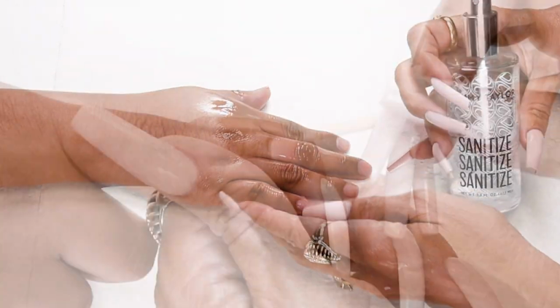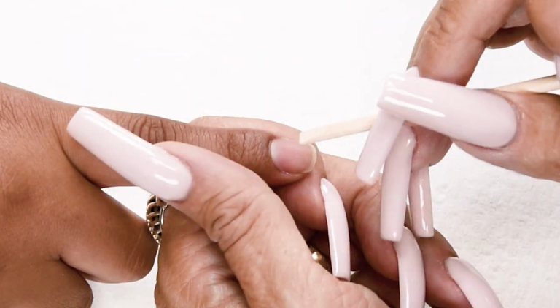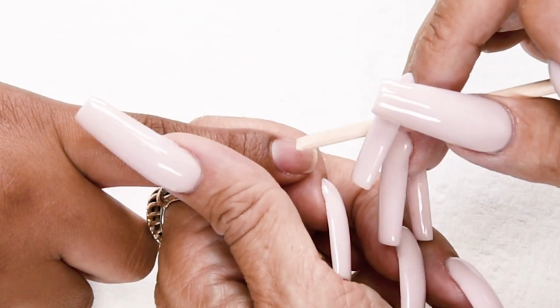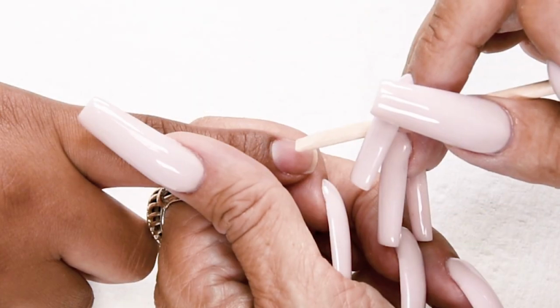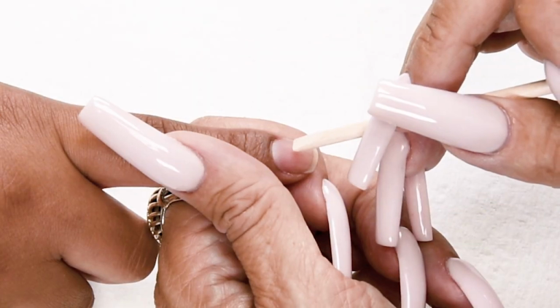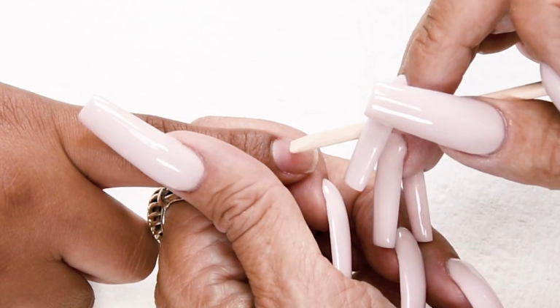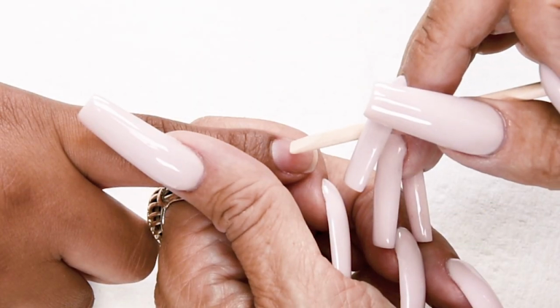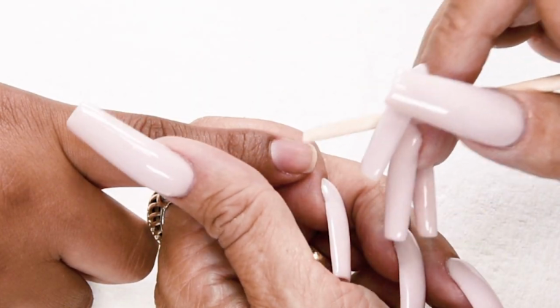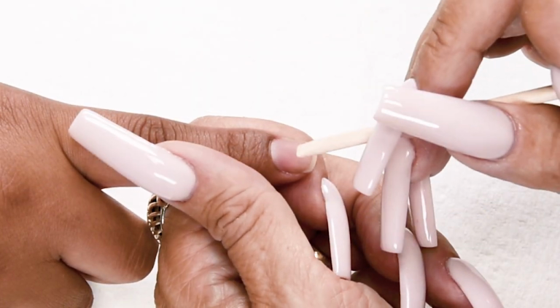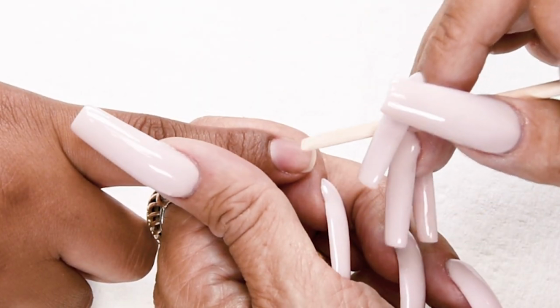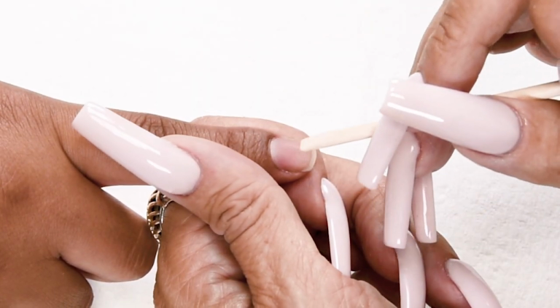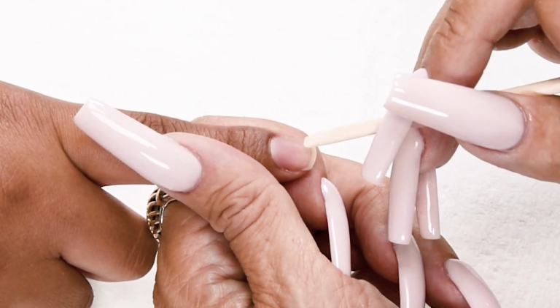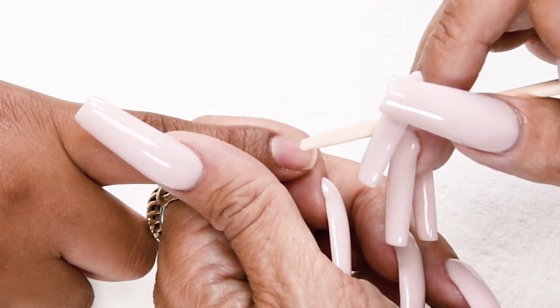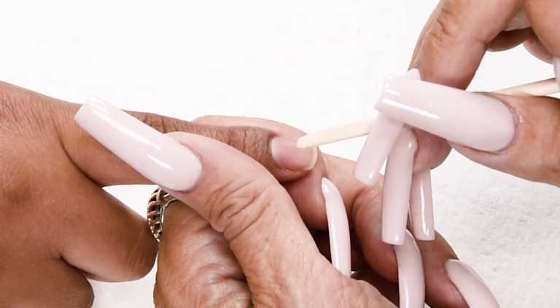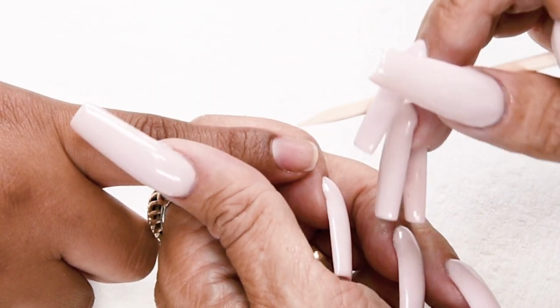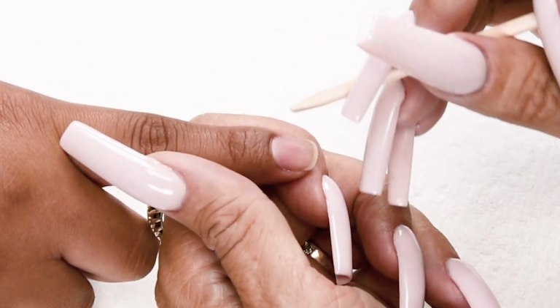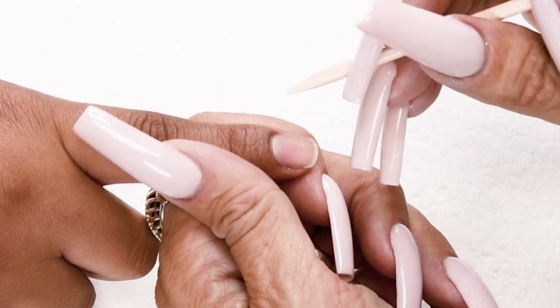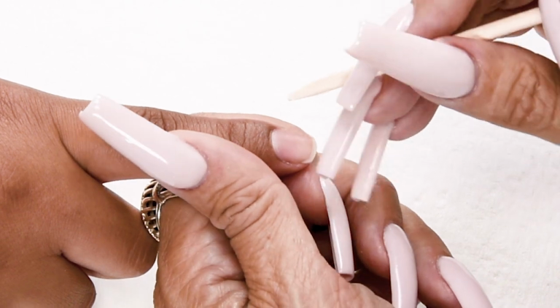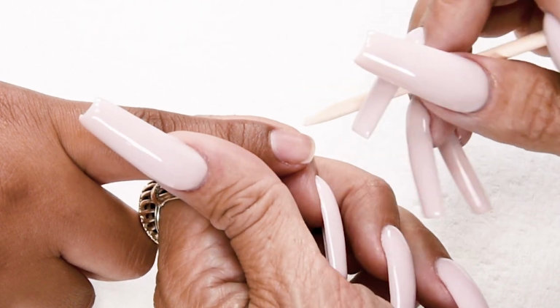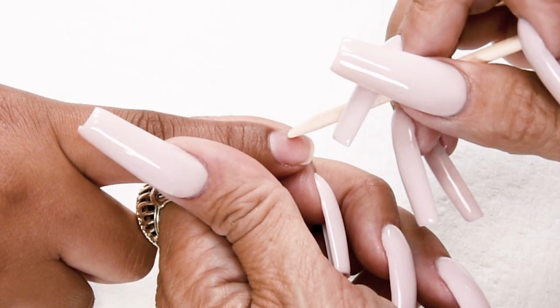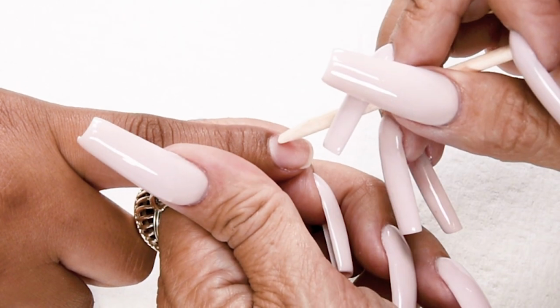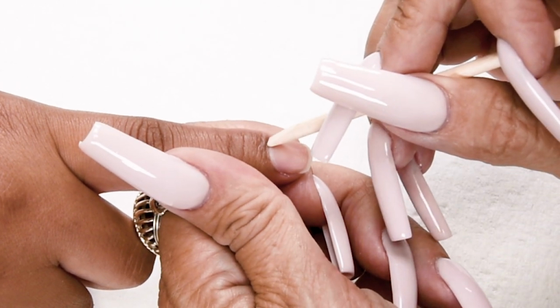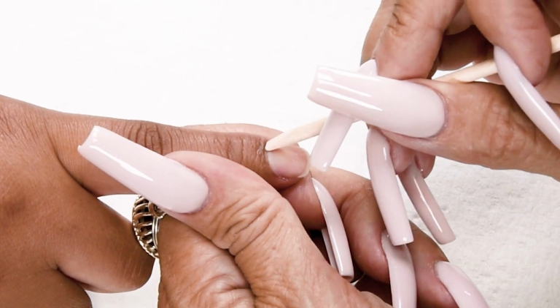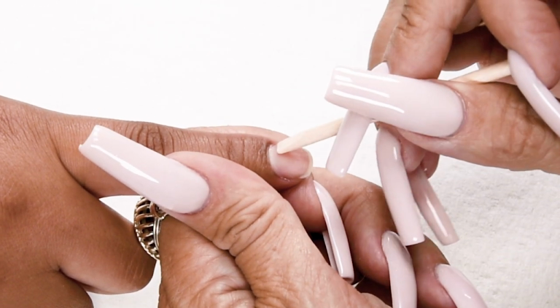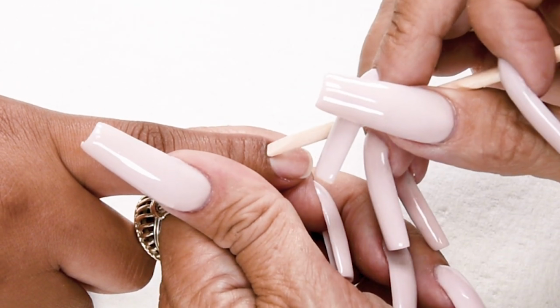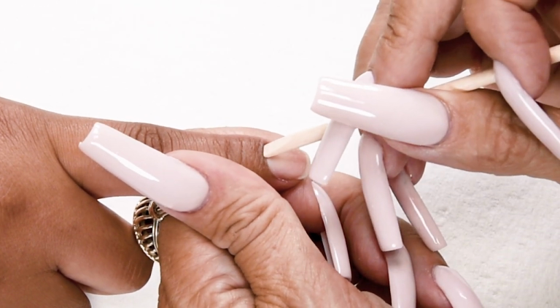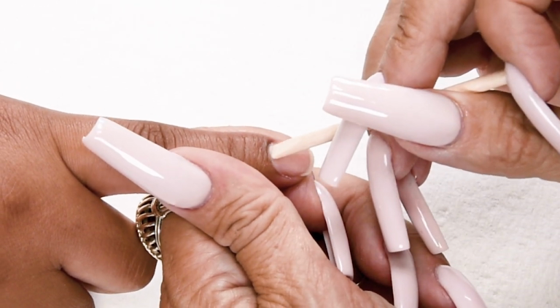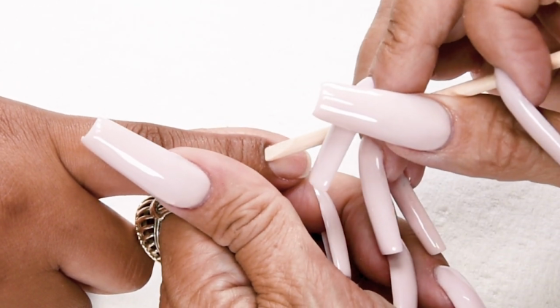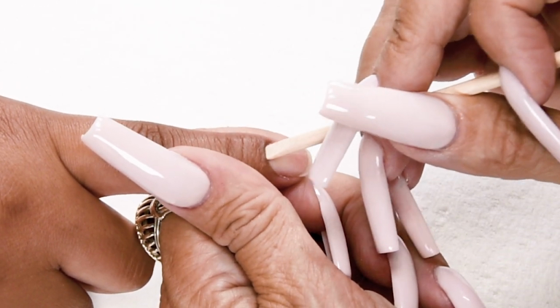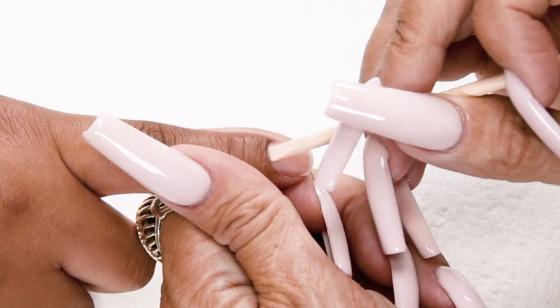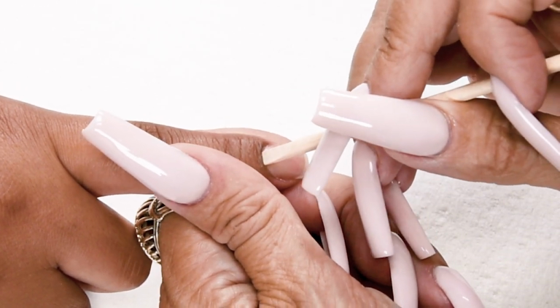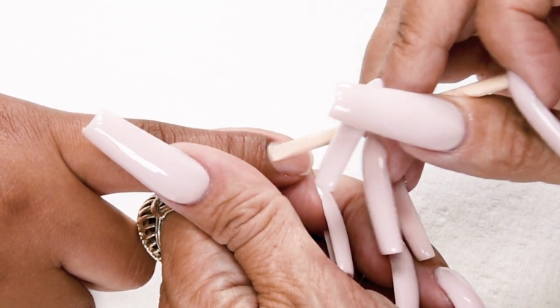Push back the cuticle to remove any excess skin that's grown onto the nail using an orange wood stick.